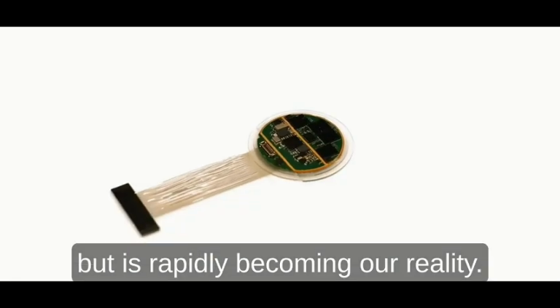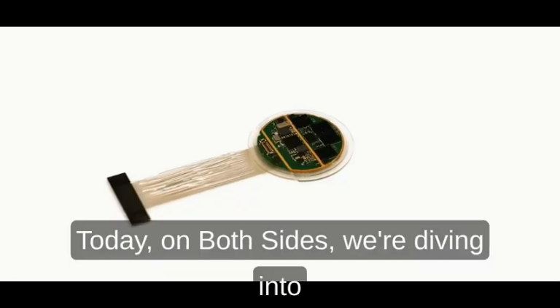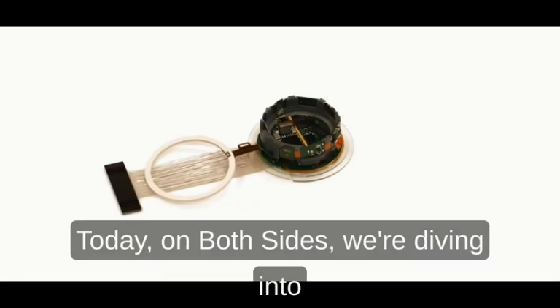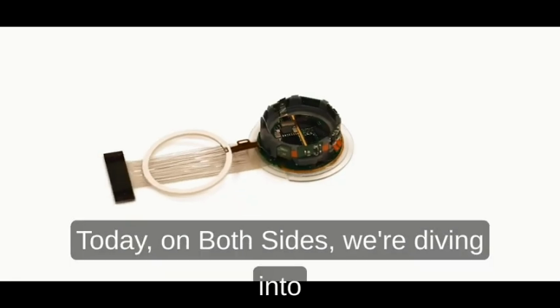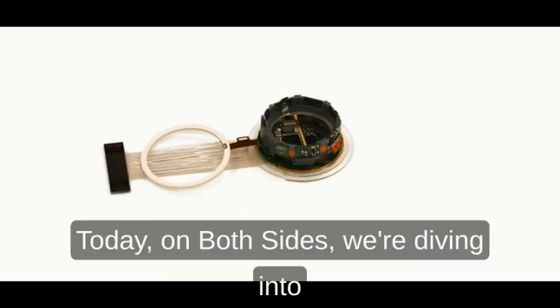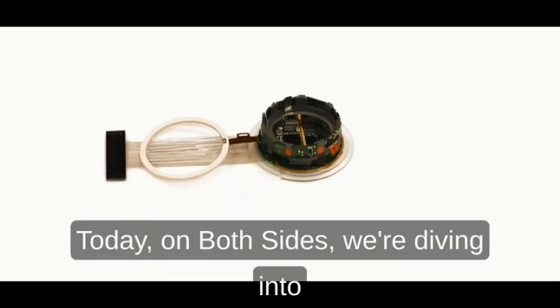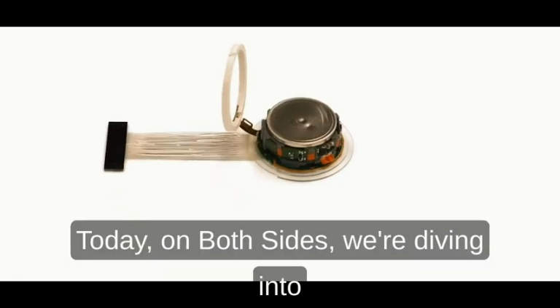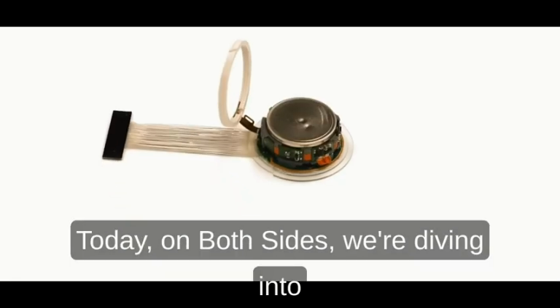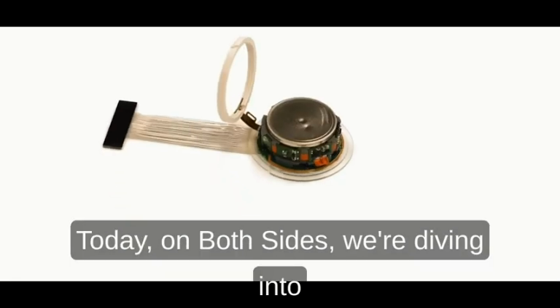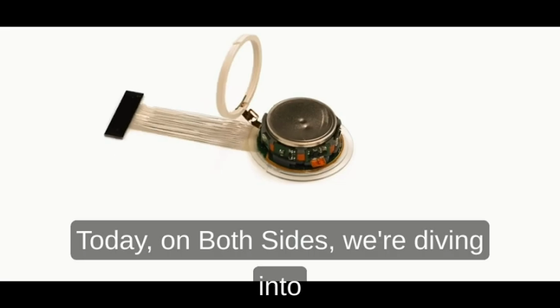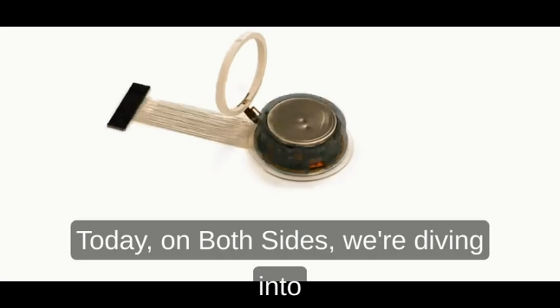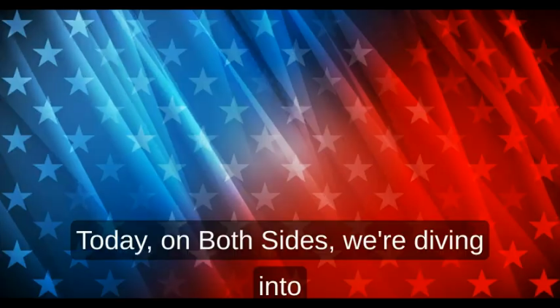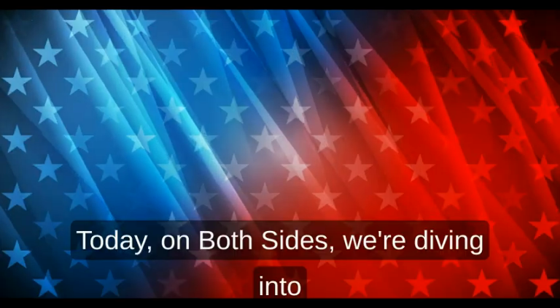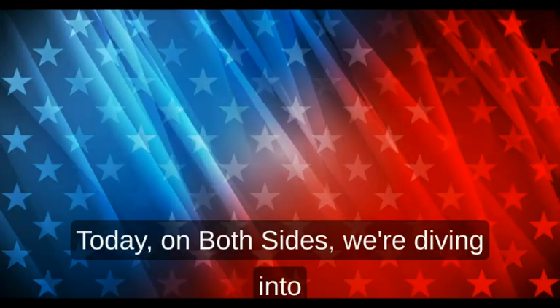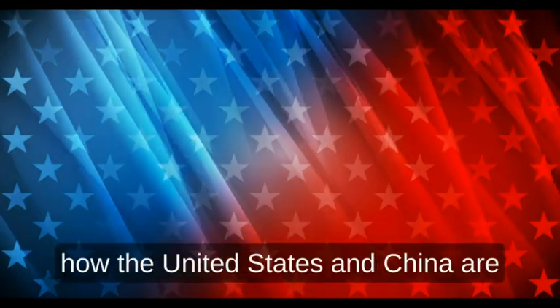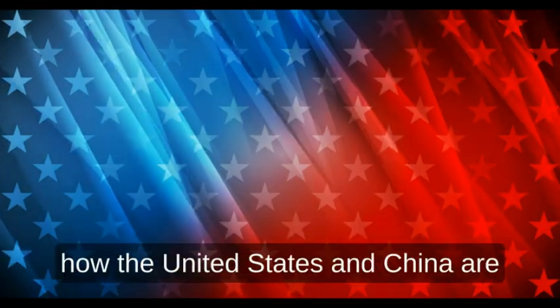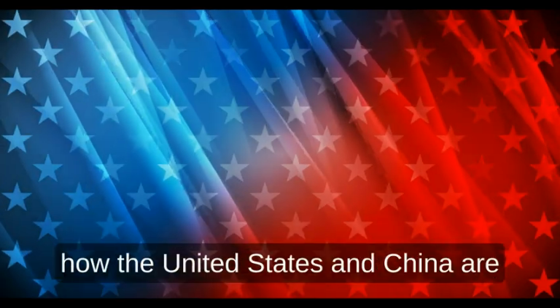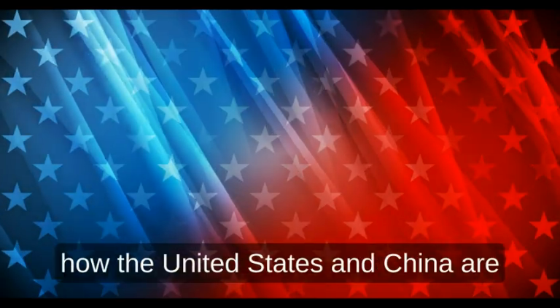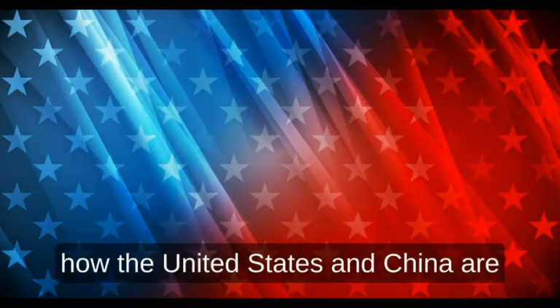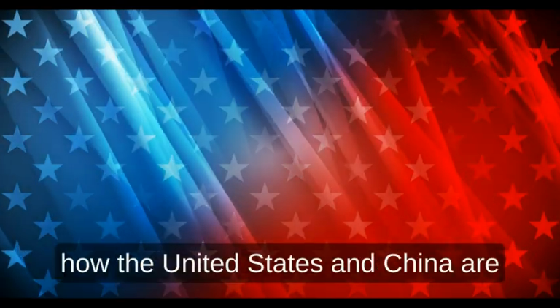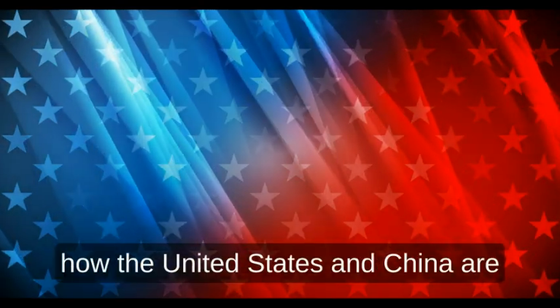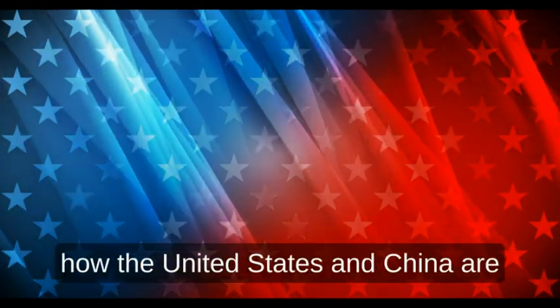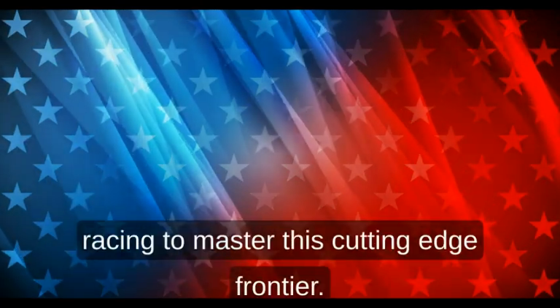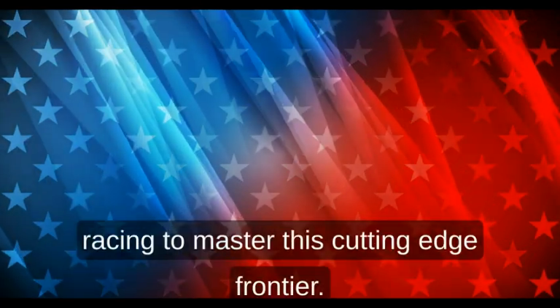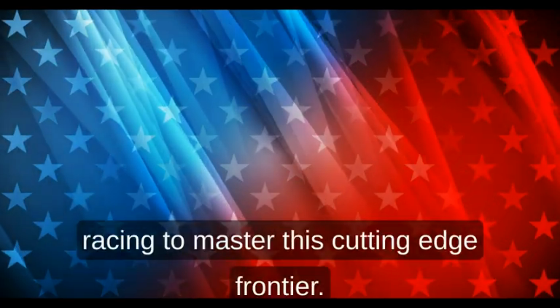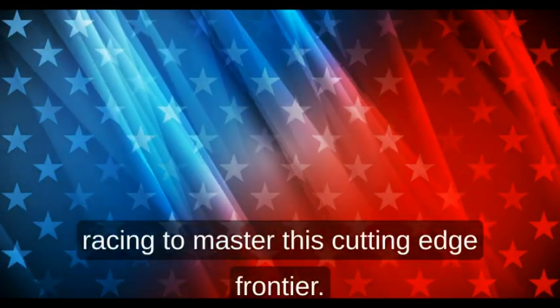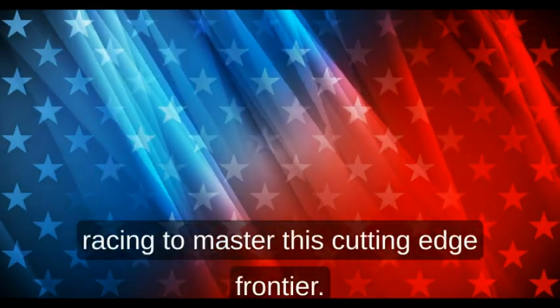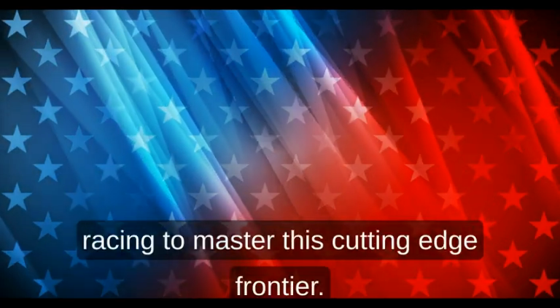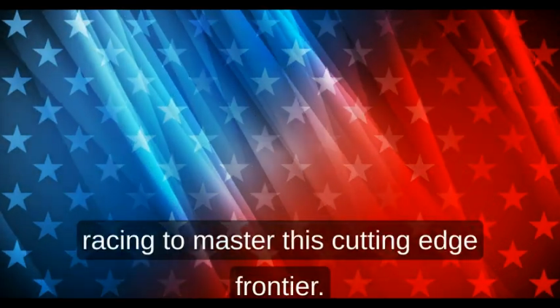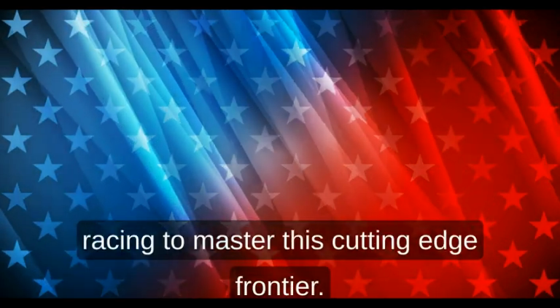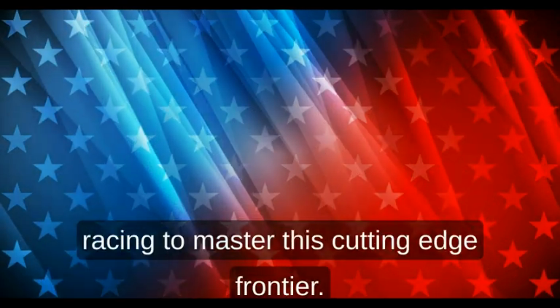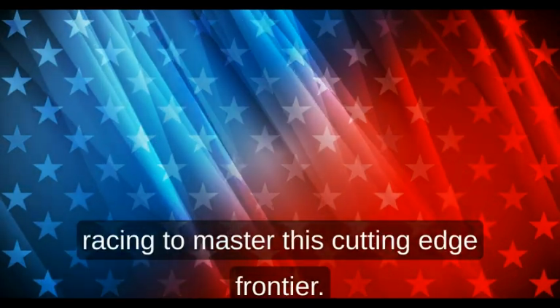Today, on both sides, we're diving into how the United States and China are racing to master this cutting-edge frontier.